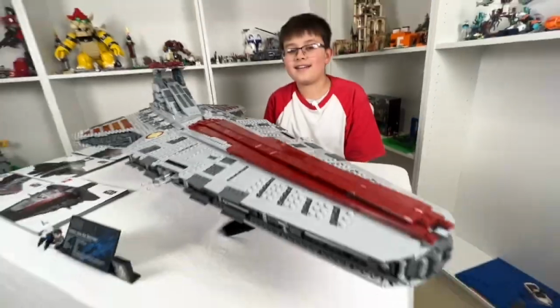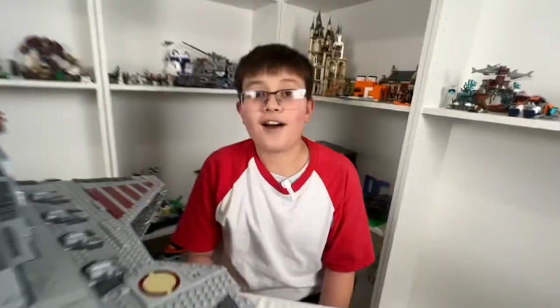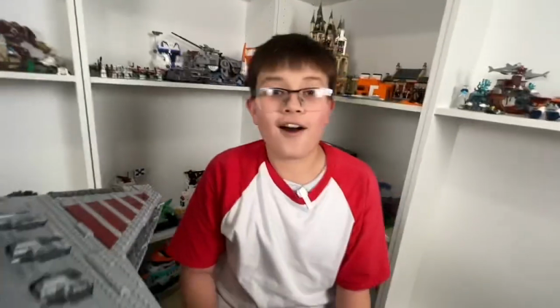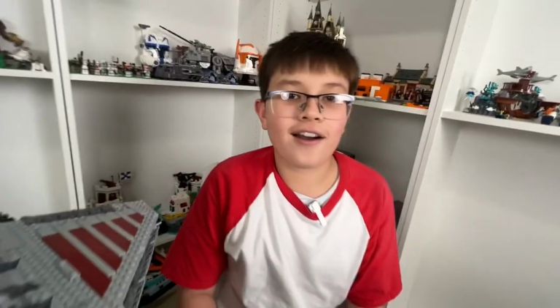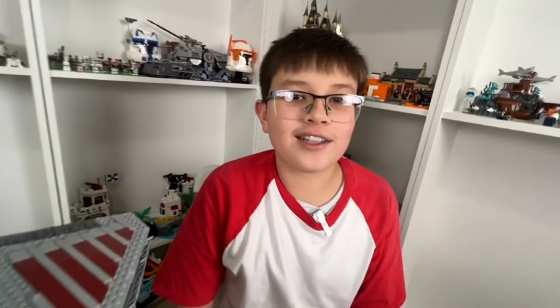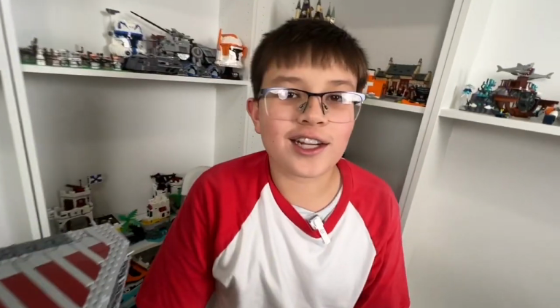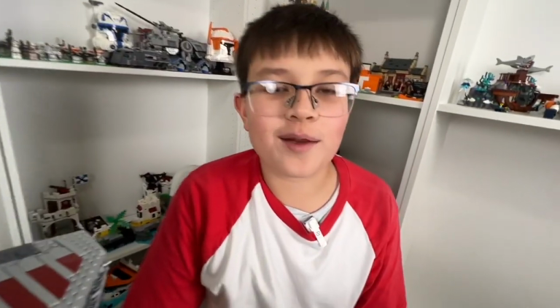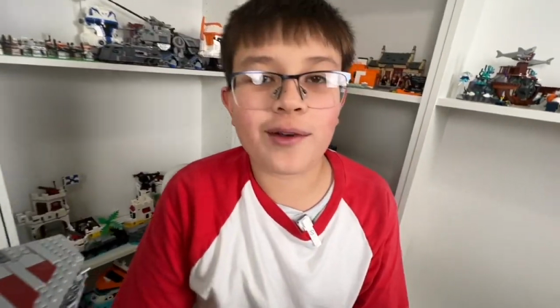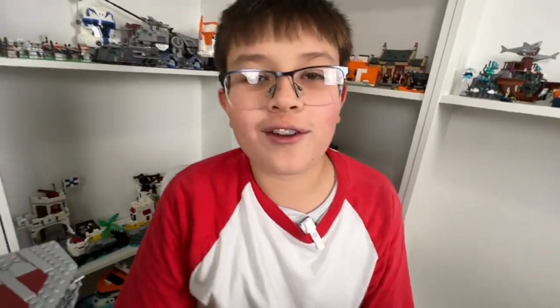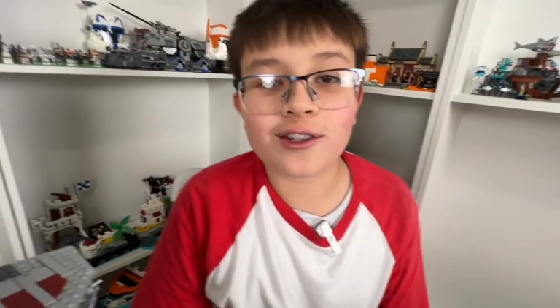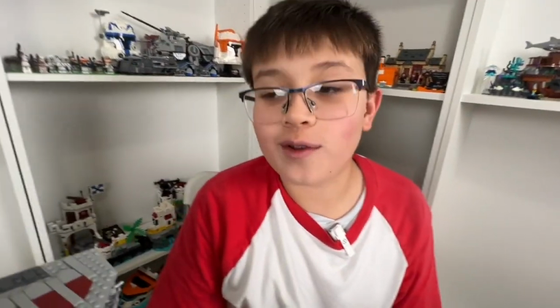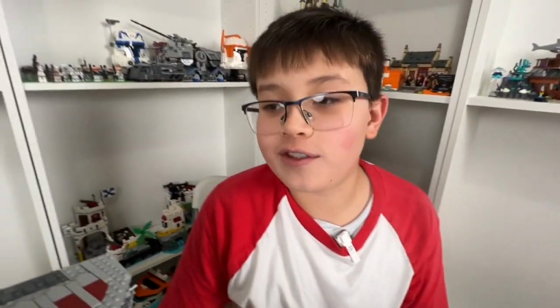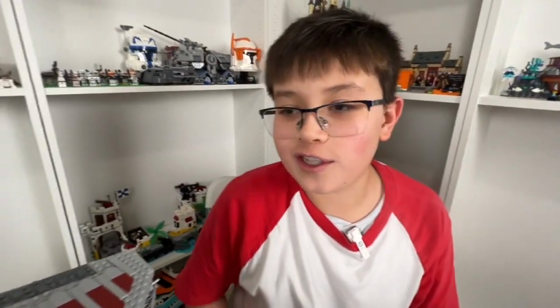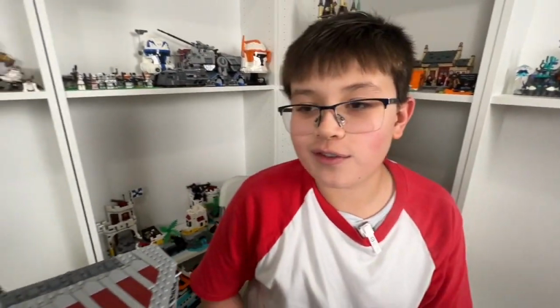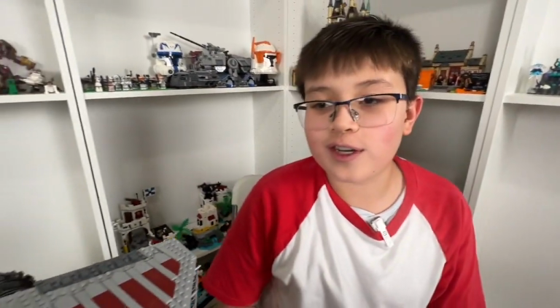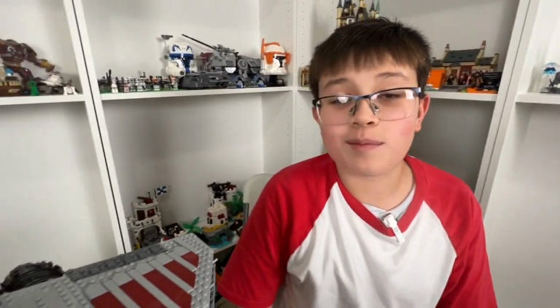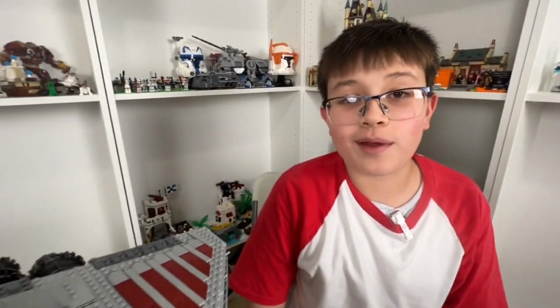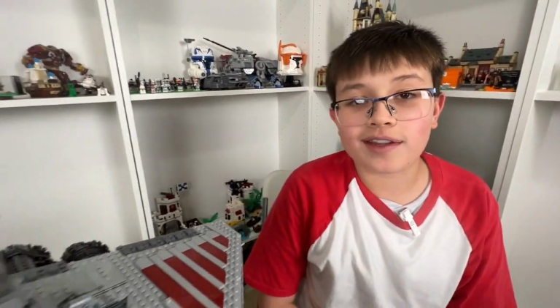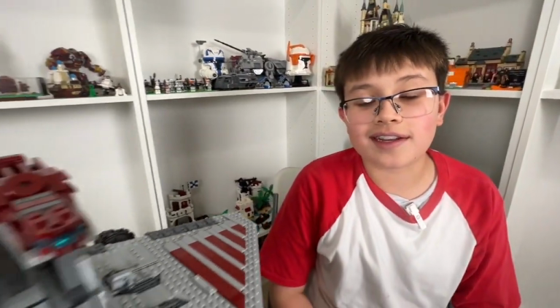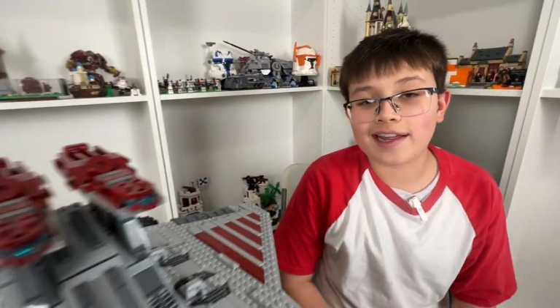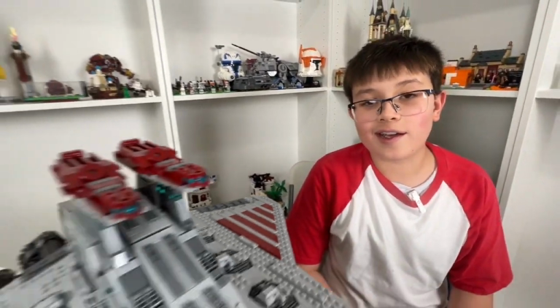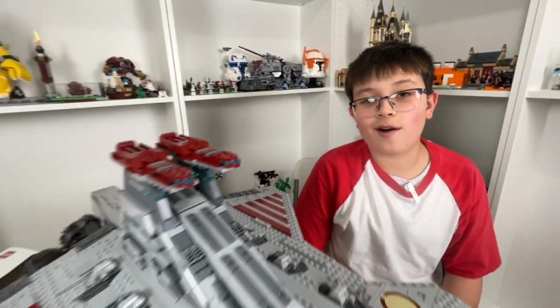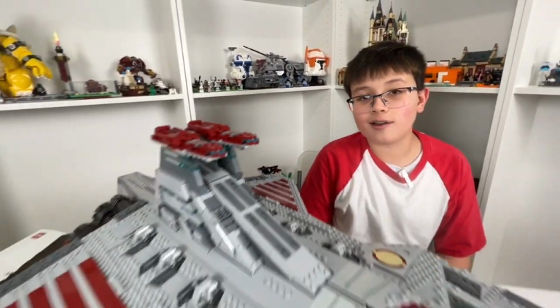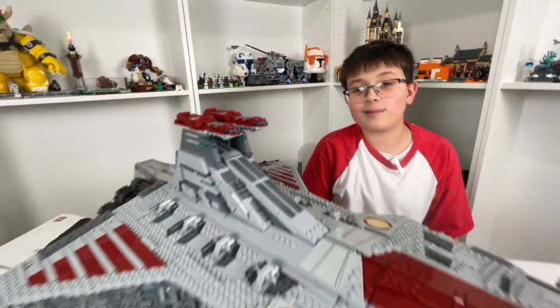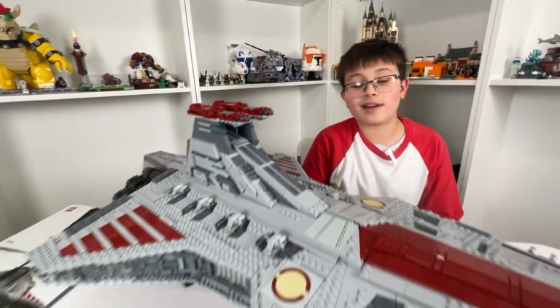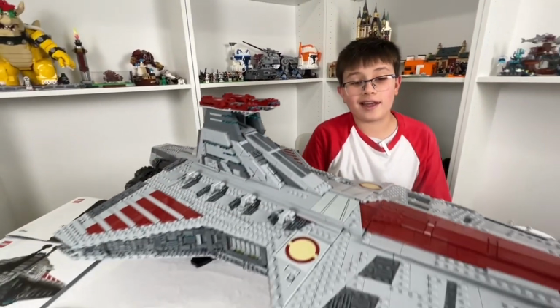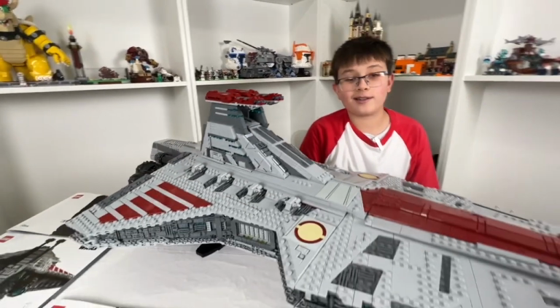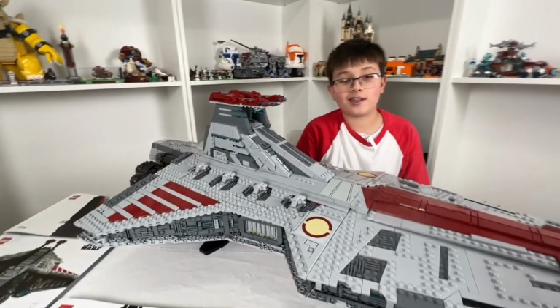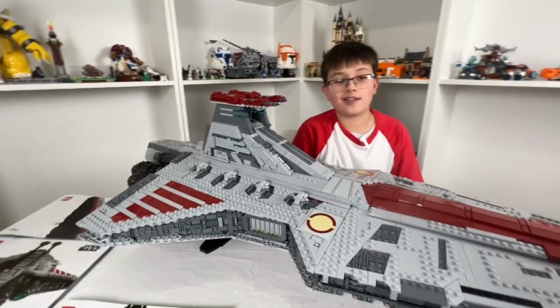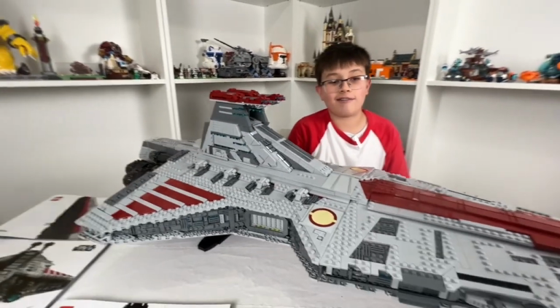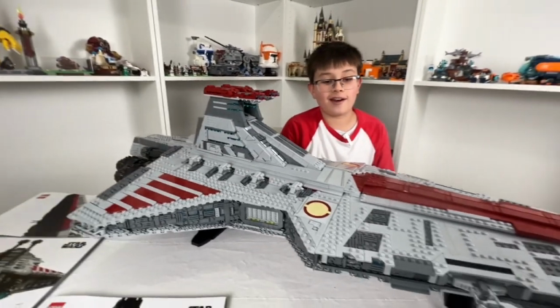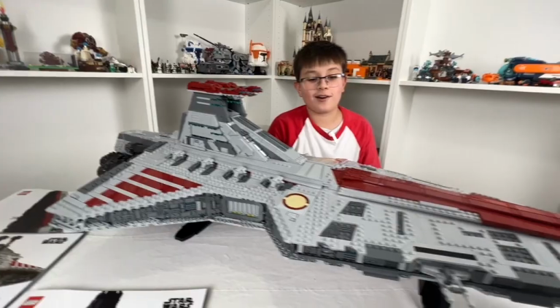All right JJ Builders, we've just finished building the LEGO Ultimate Collector Series Venator.